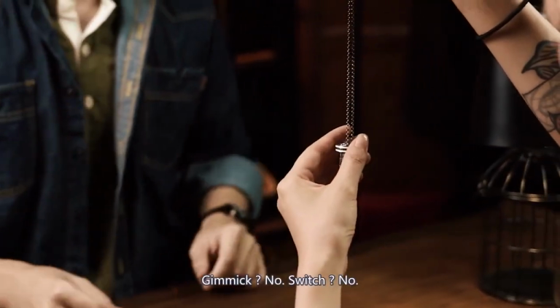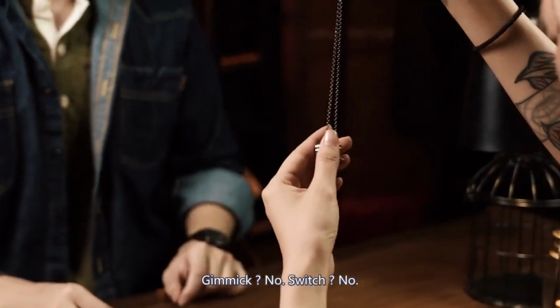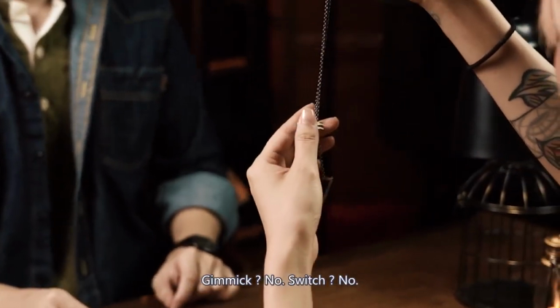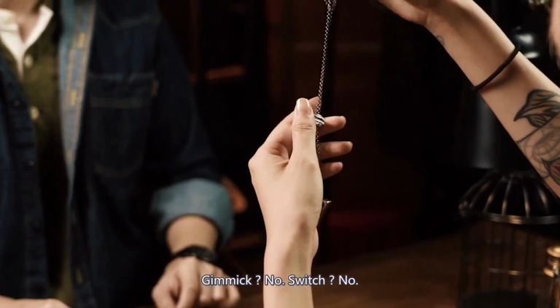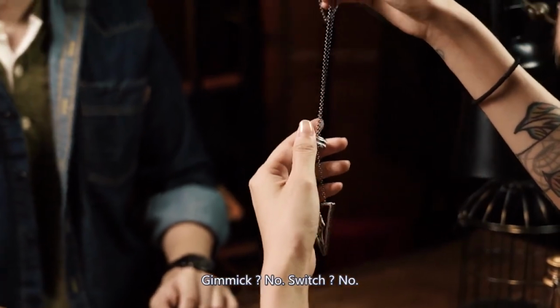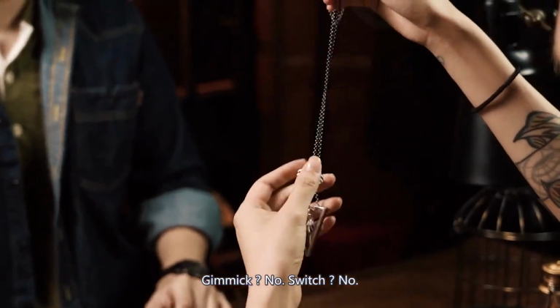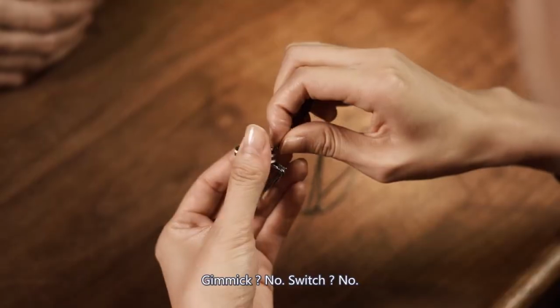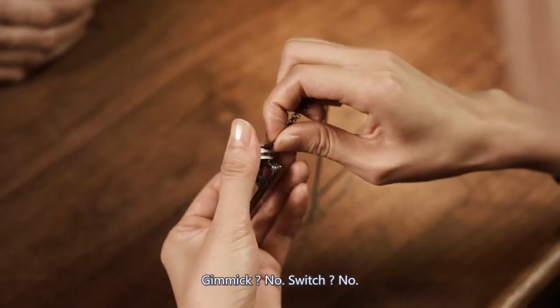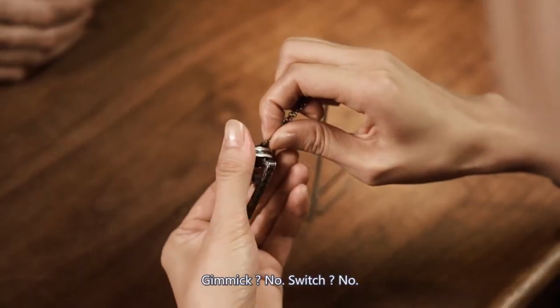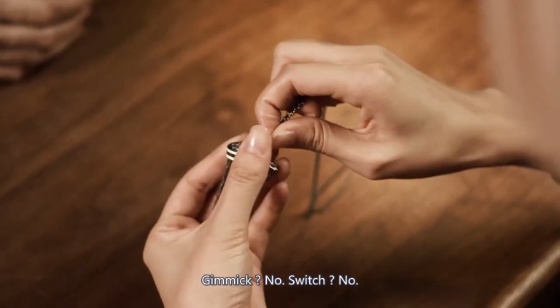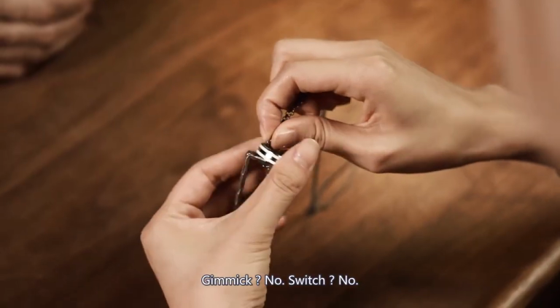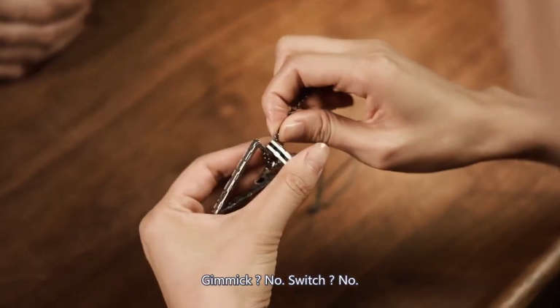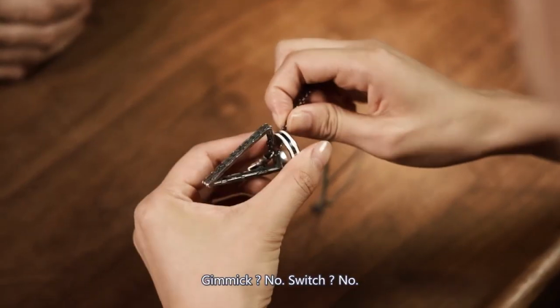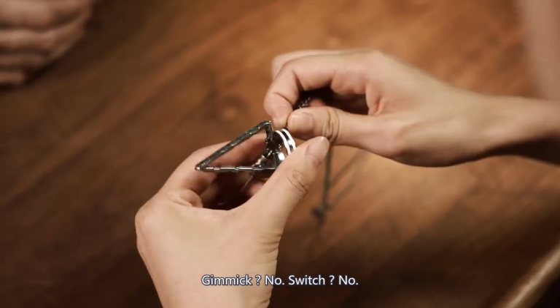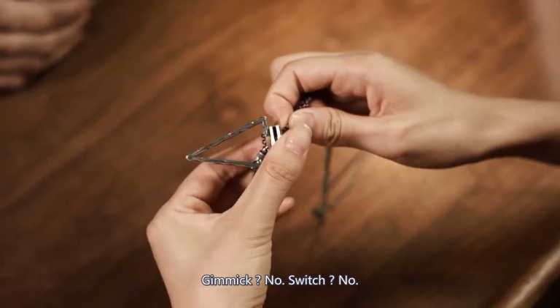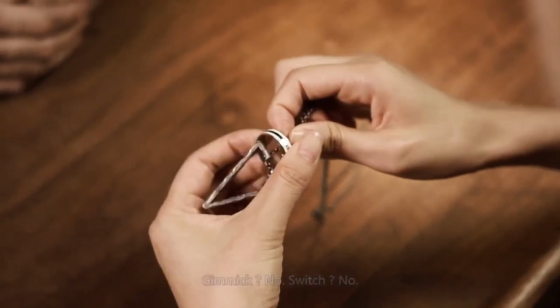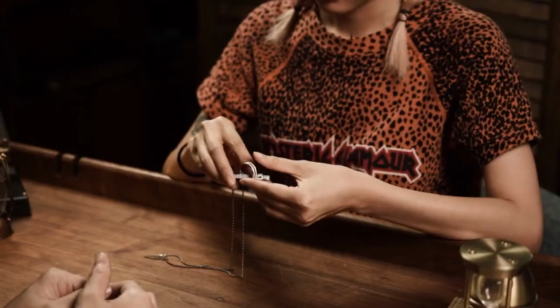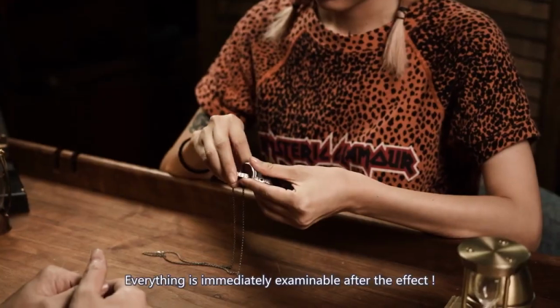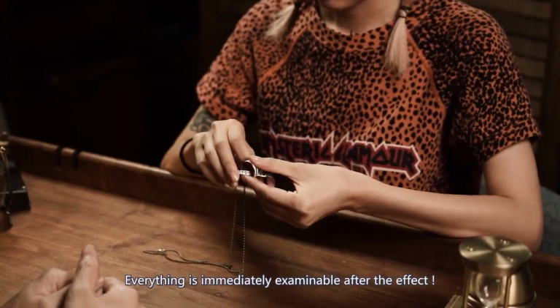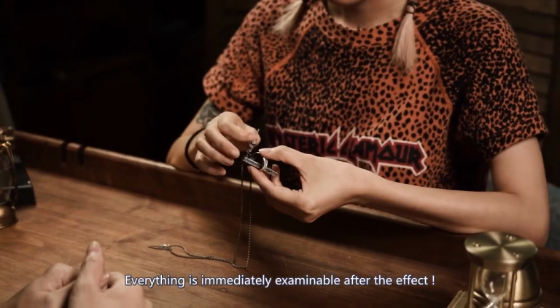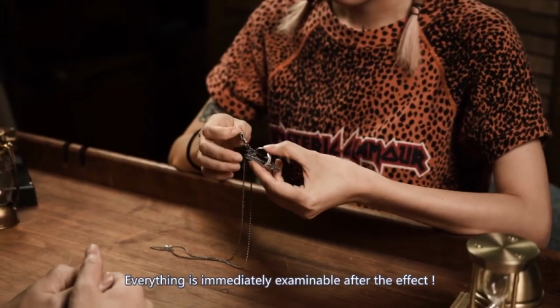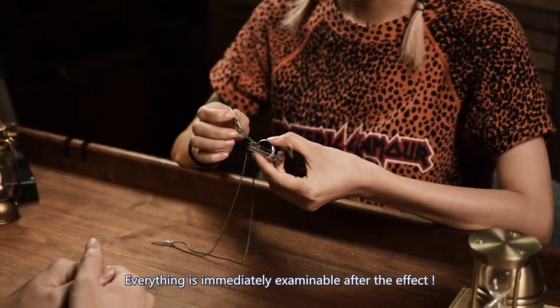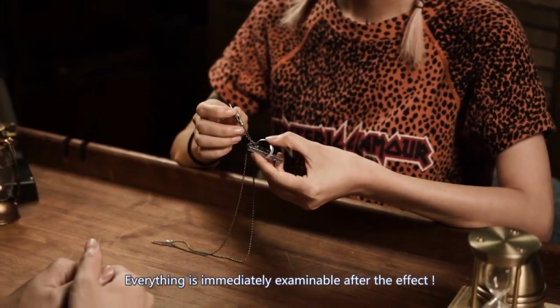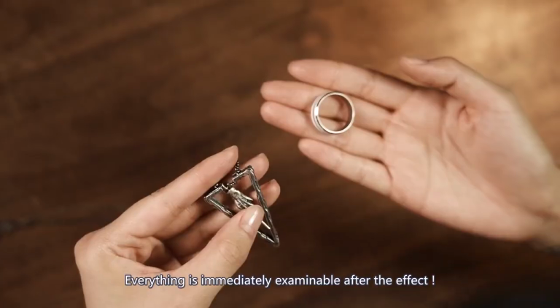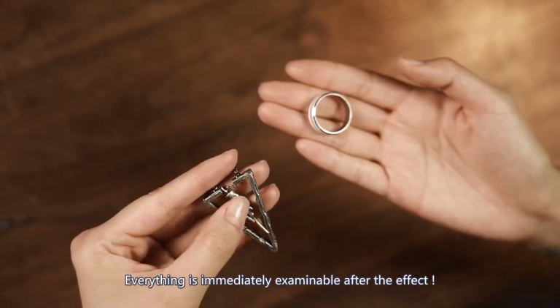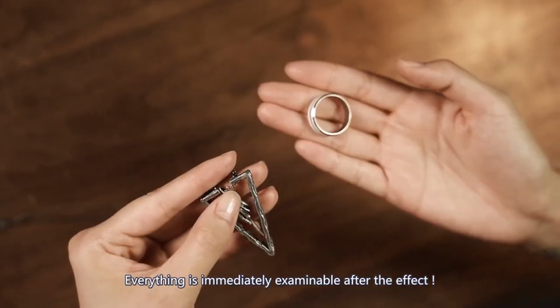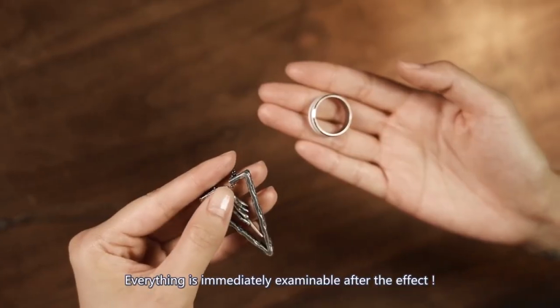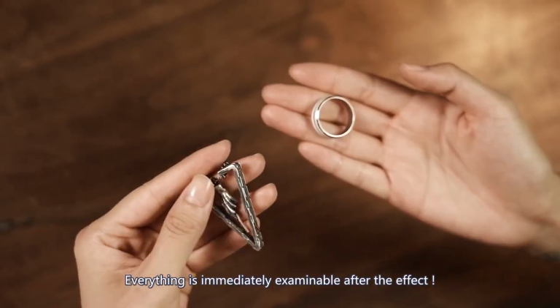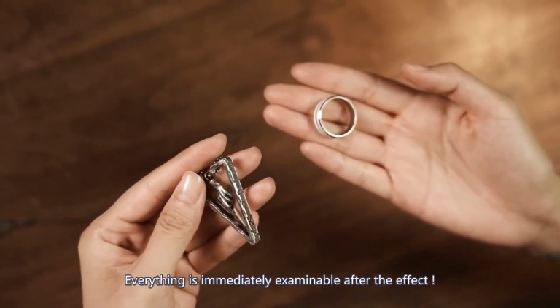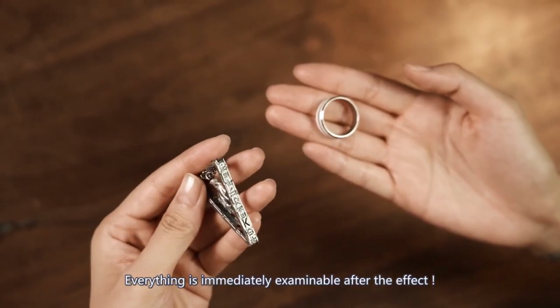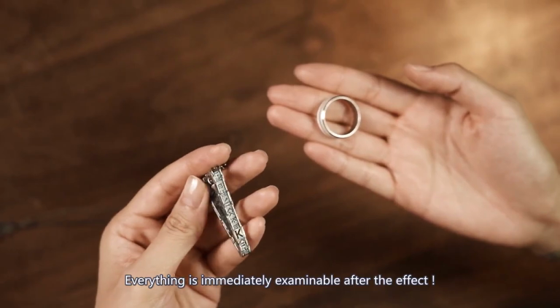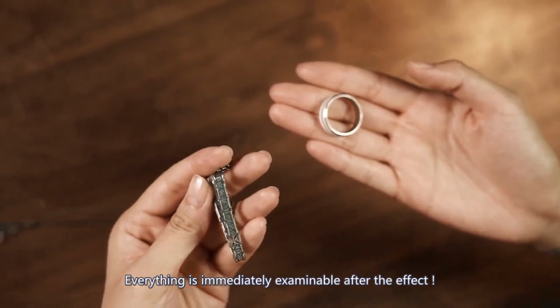Gimmick? No. Switch? No. Everything is immediately examinable after the event.